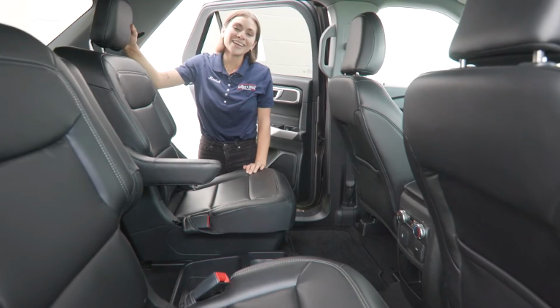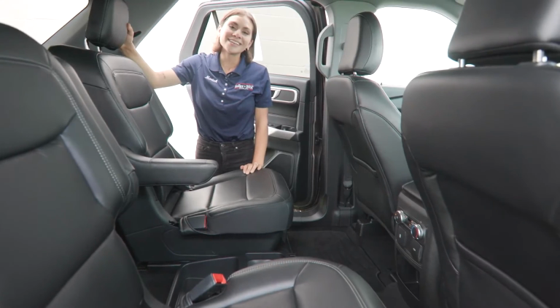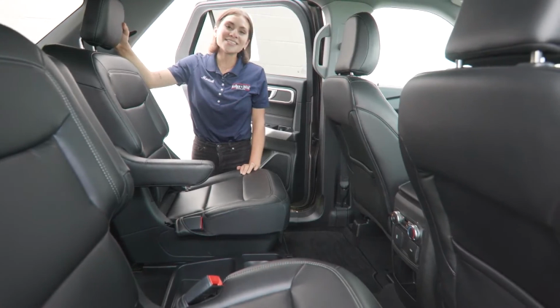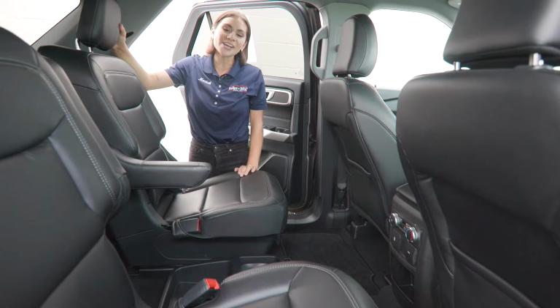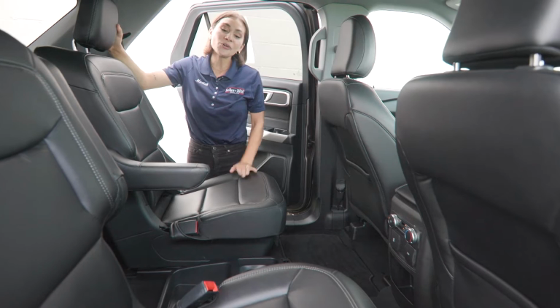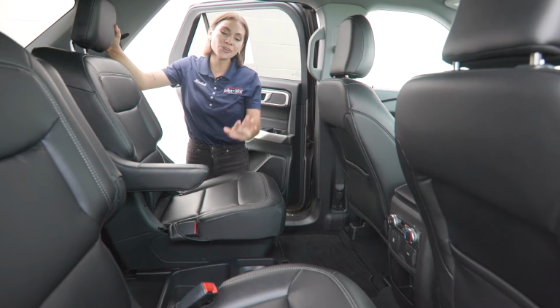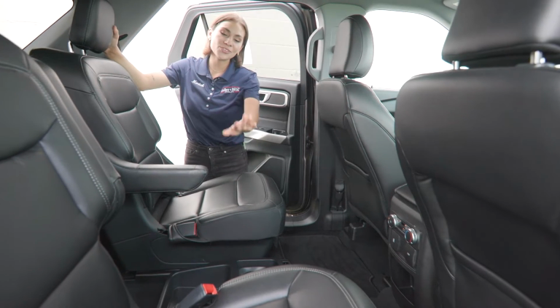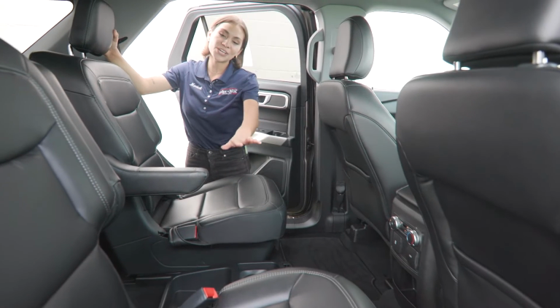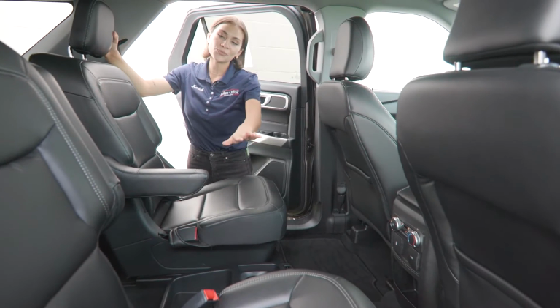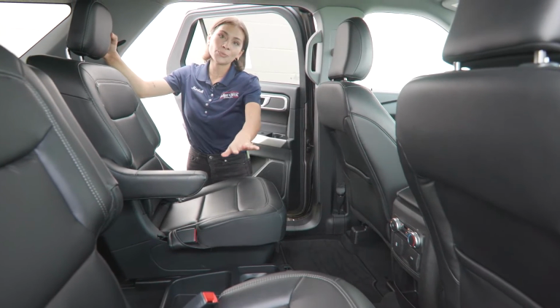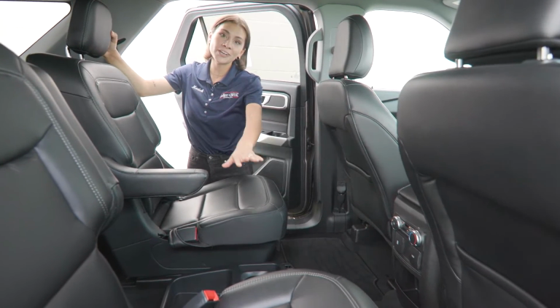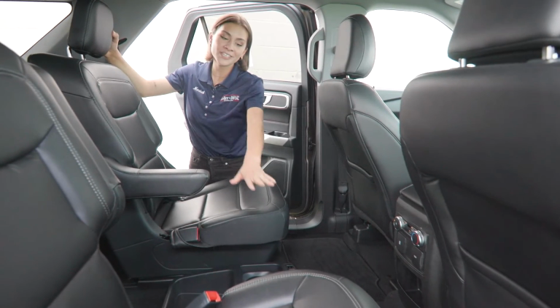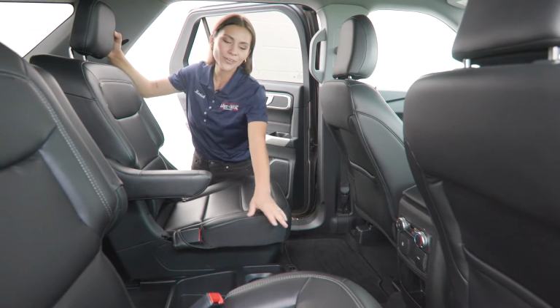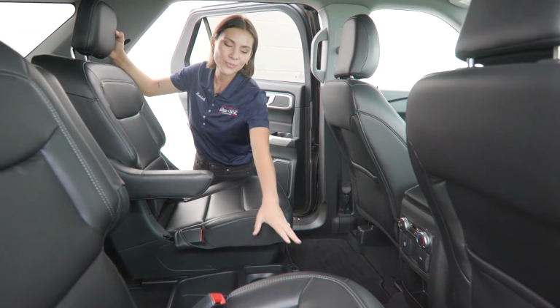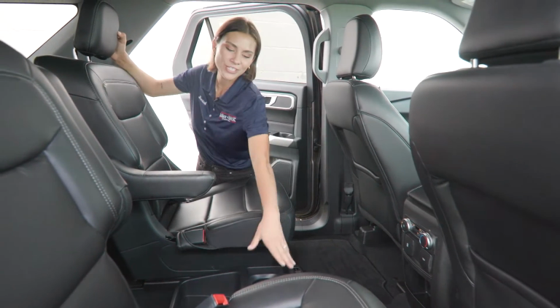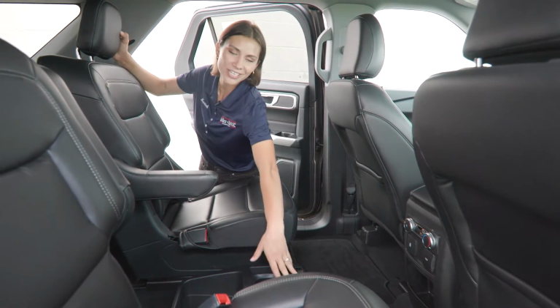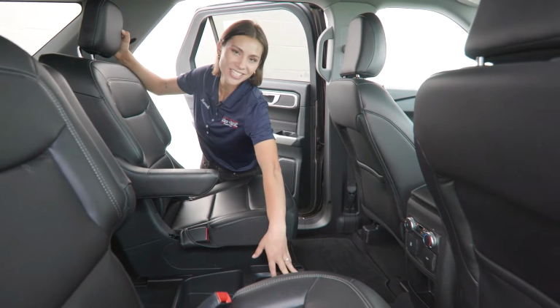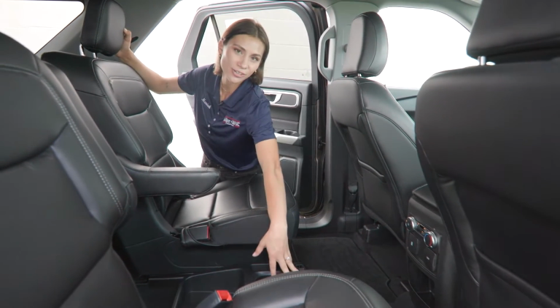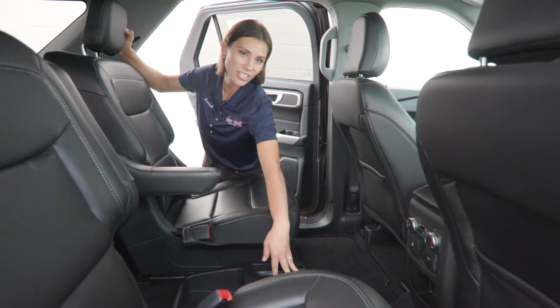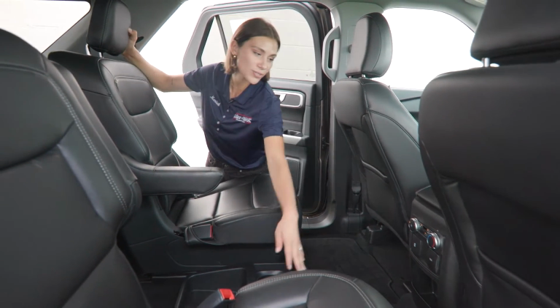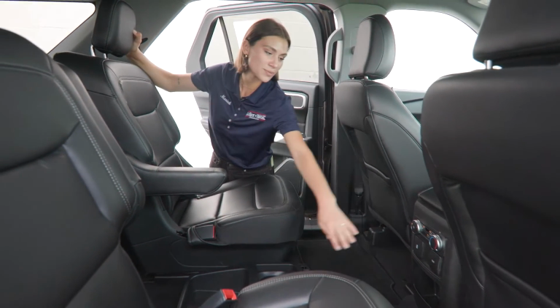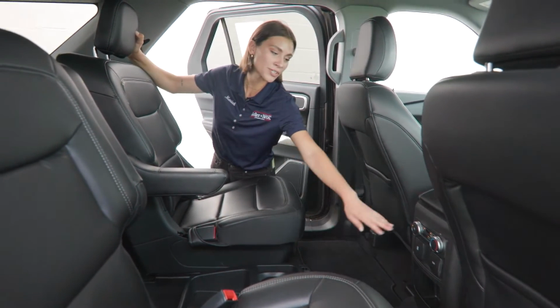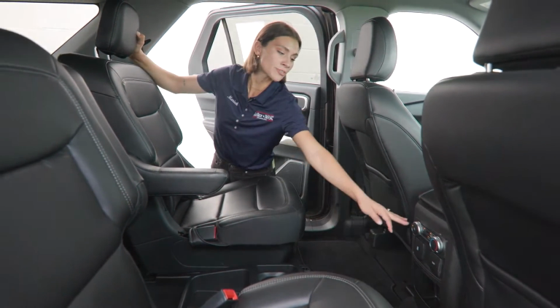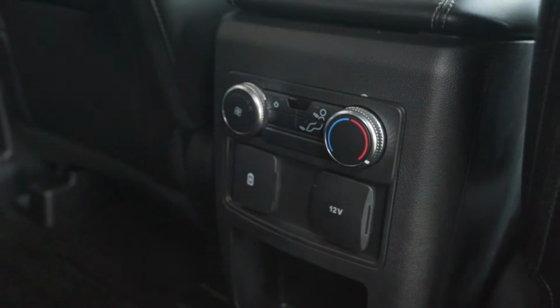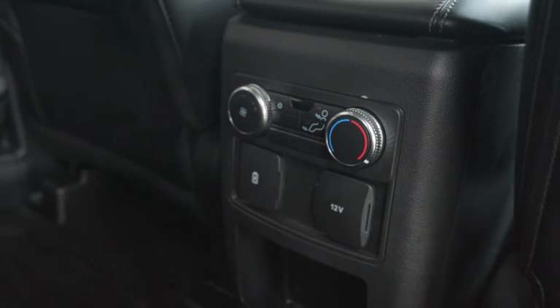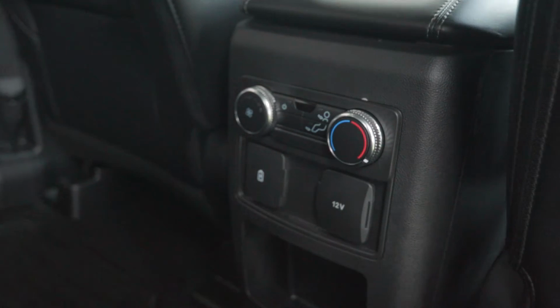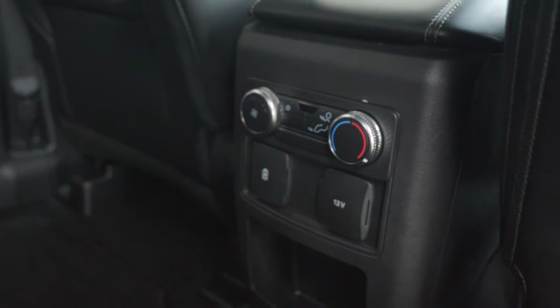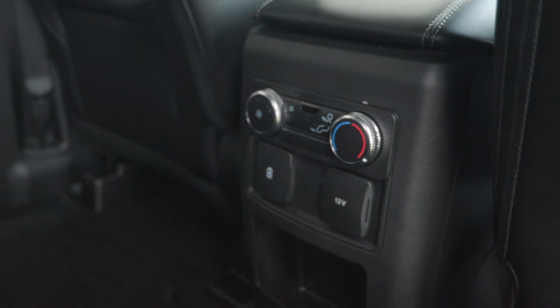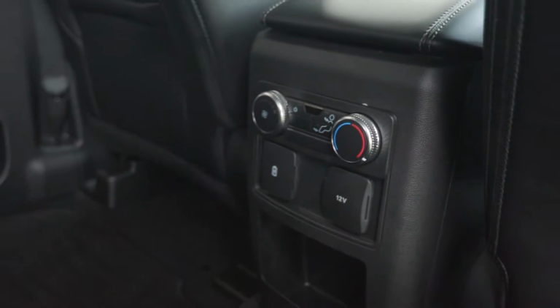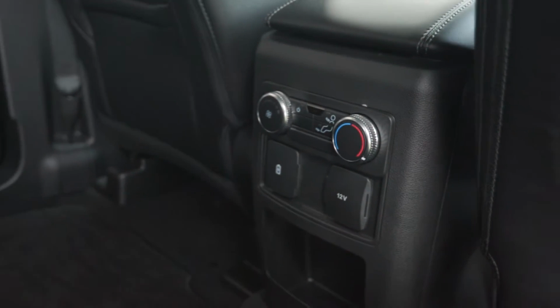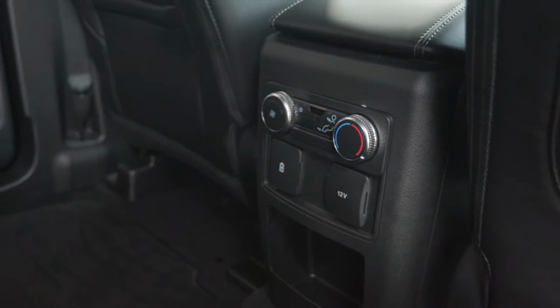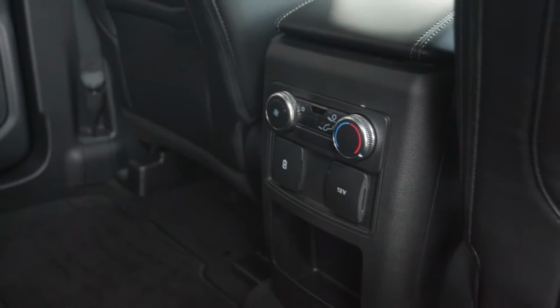In the second row, you have the second row buckets, which means you get a center console in the middle. You also have your rear climate controls.